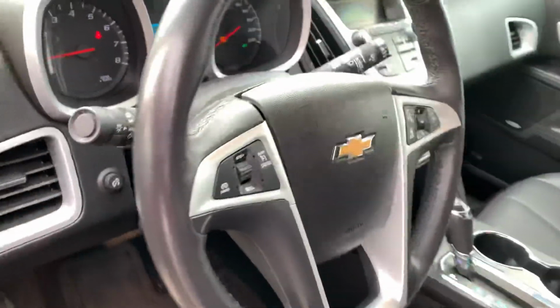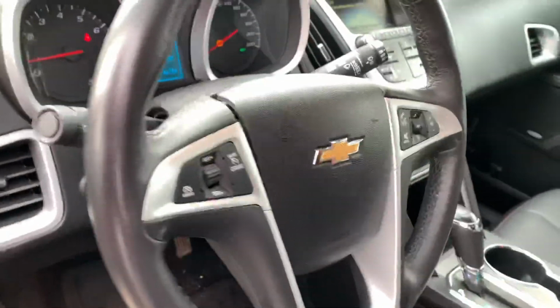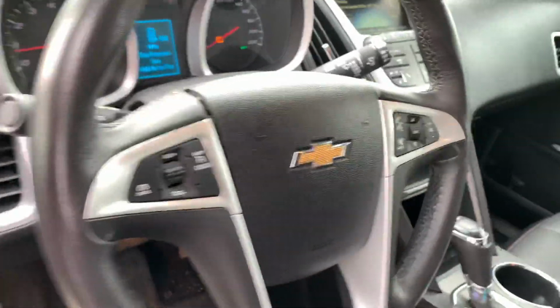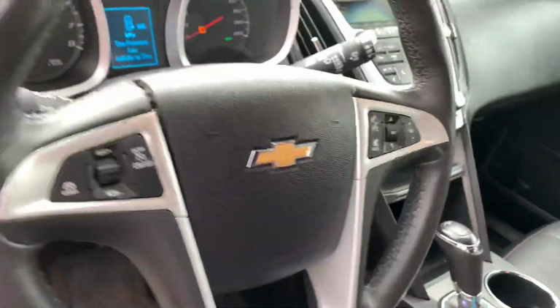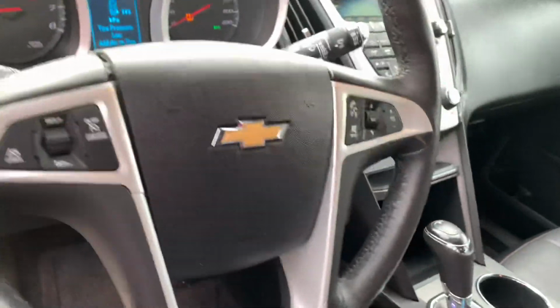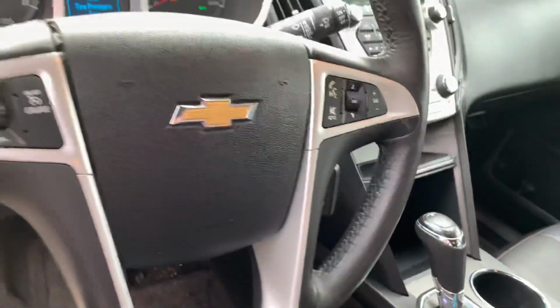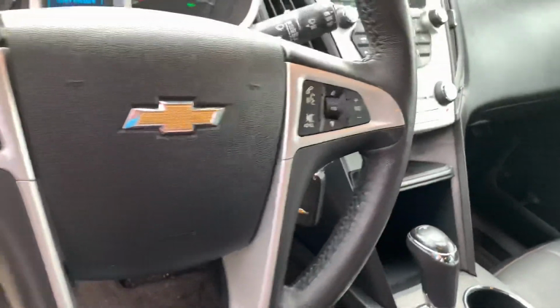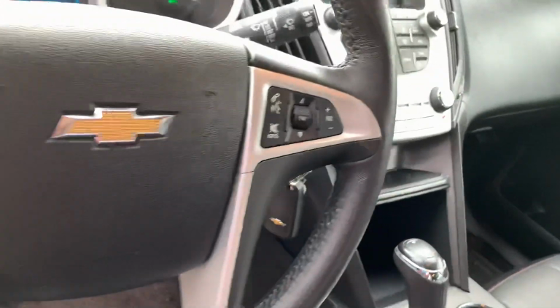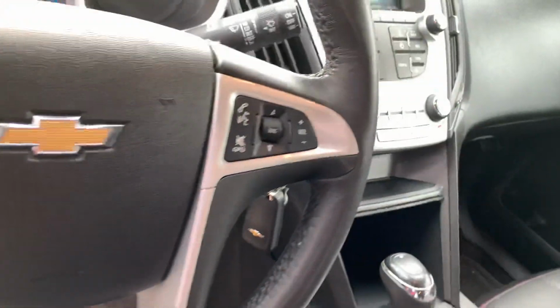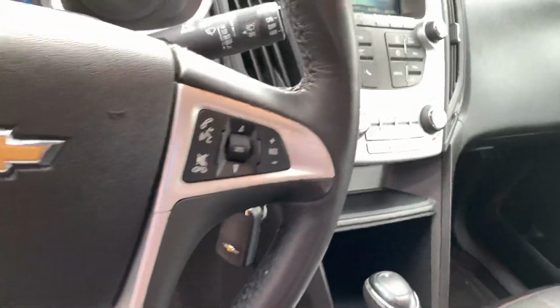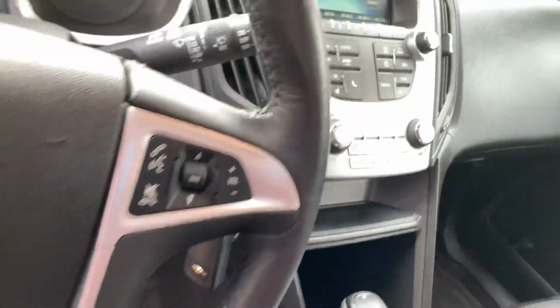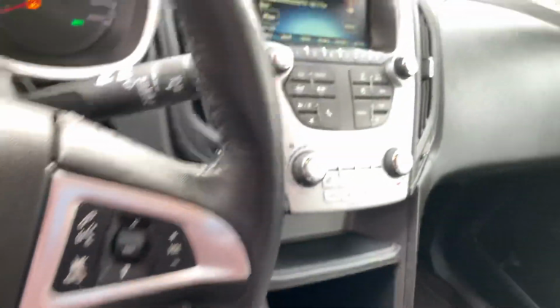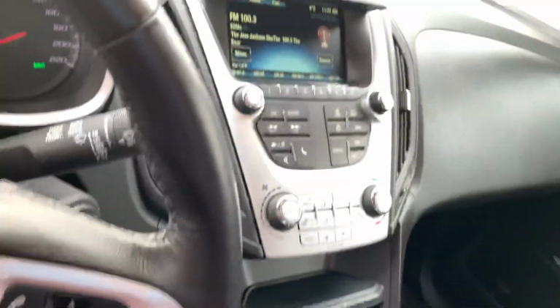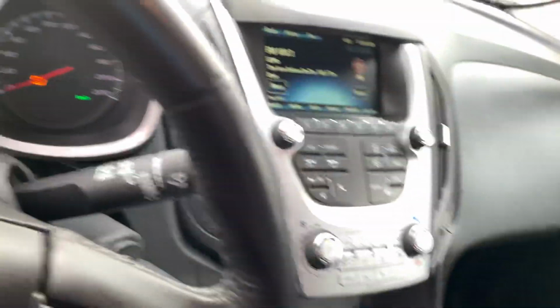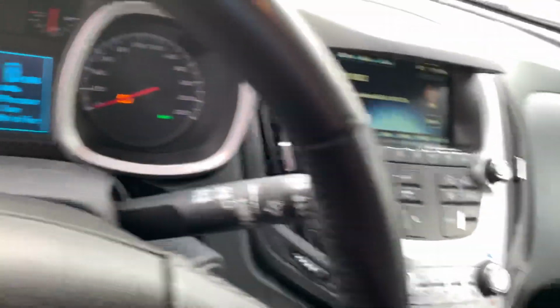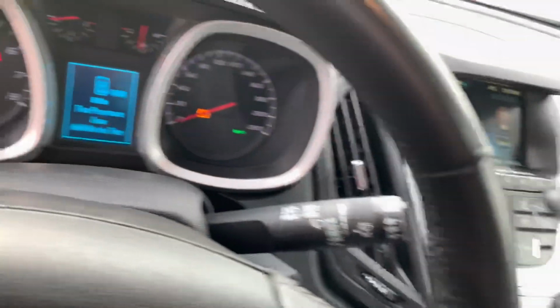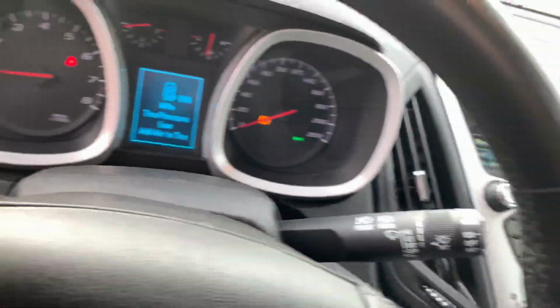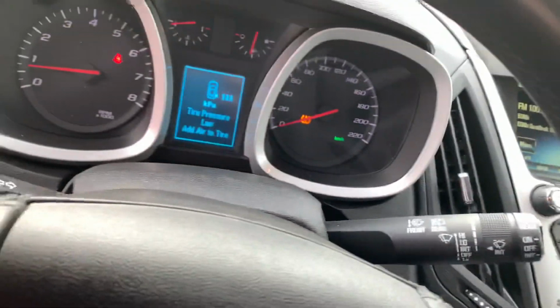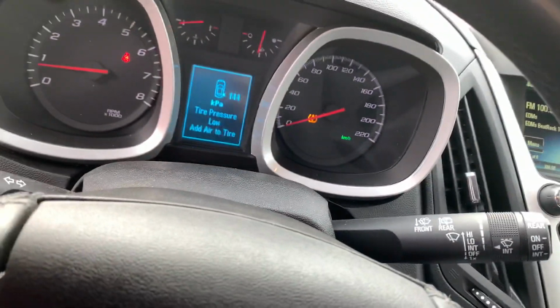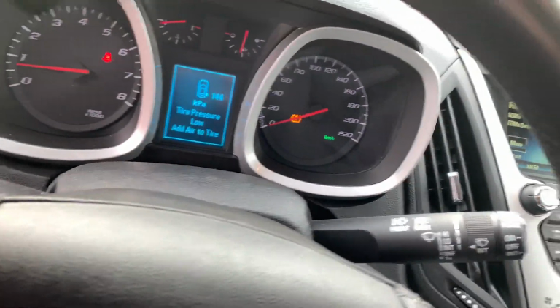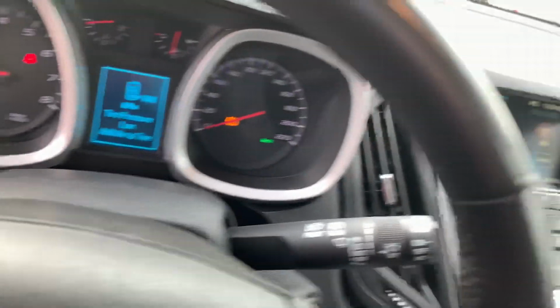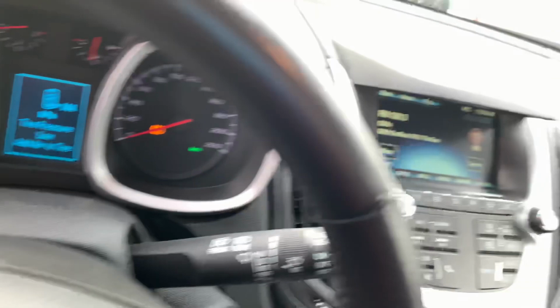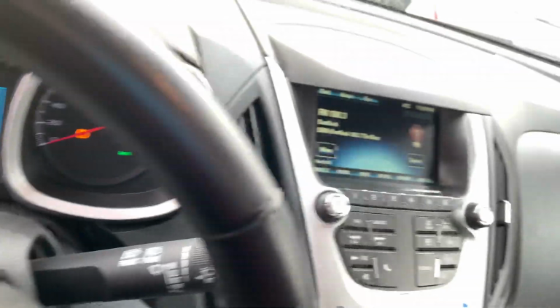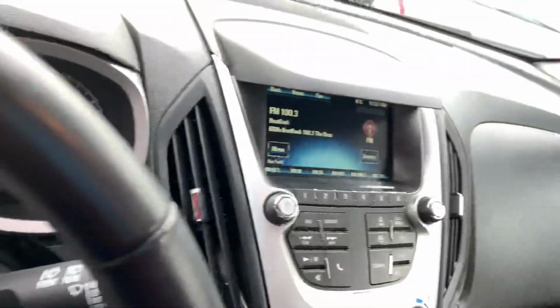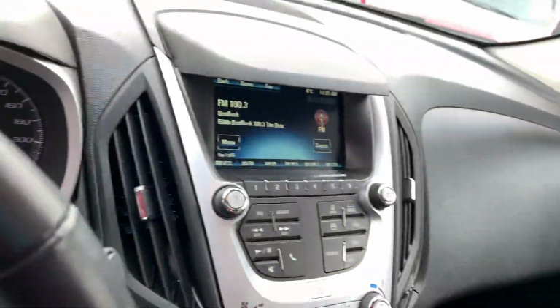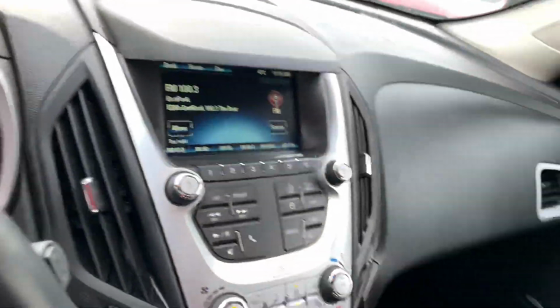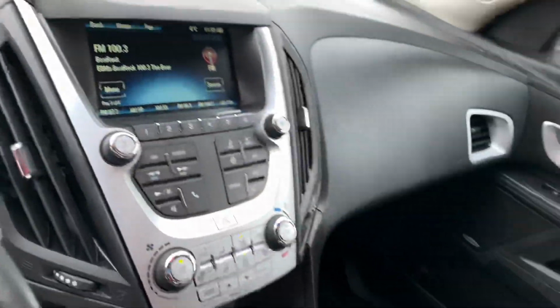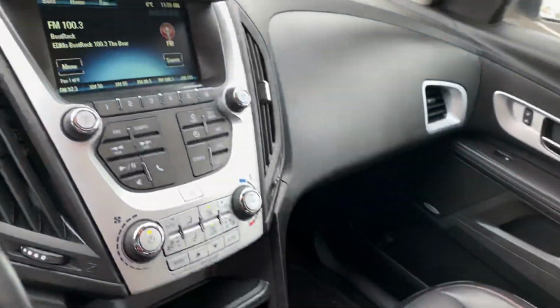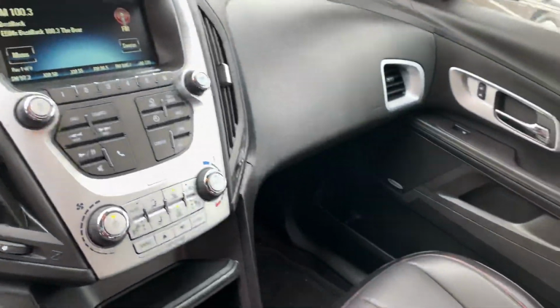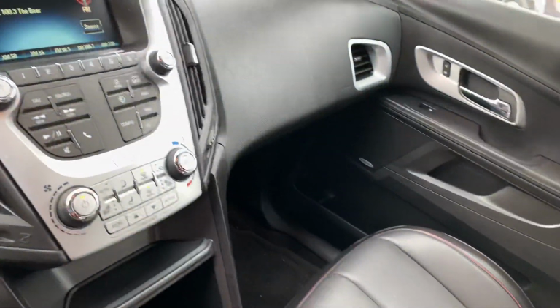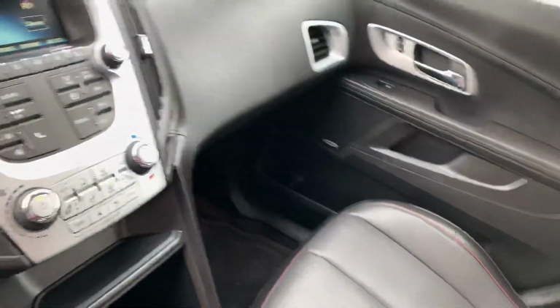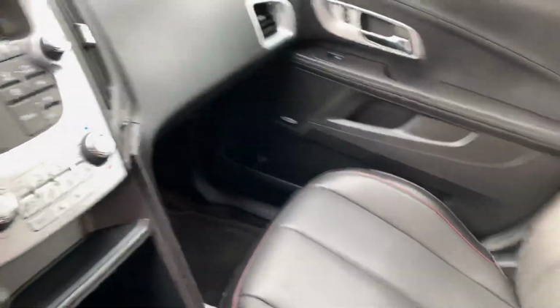Very low mileage on this guy here as well. You're going to have a beautiful touchscreen and a backup camera.